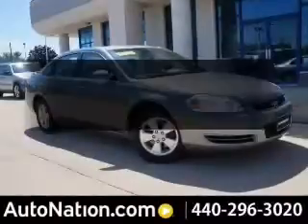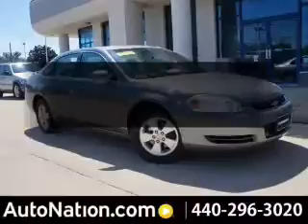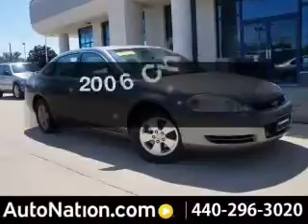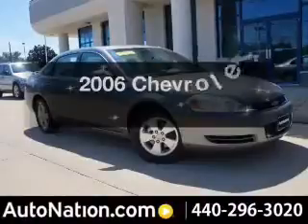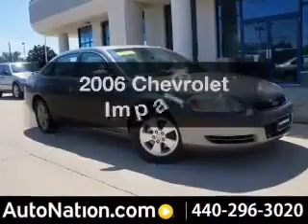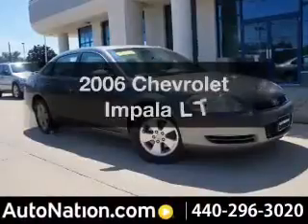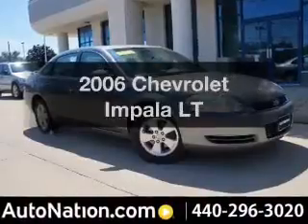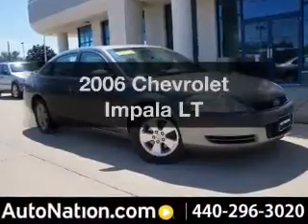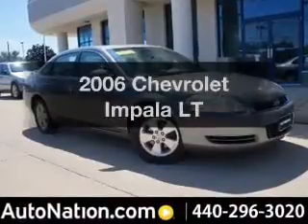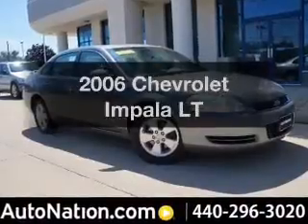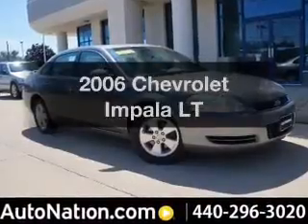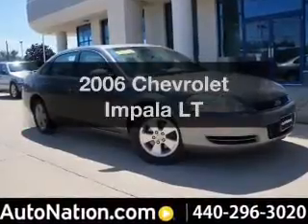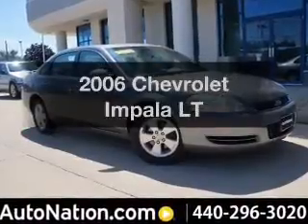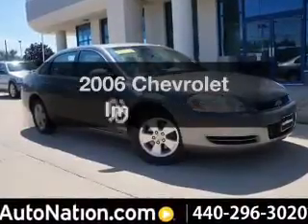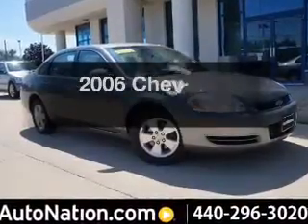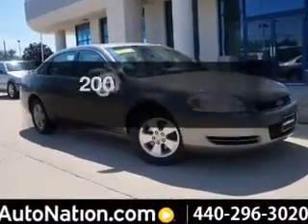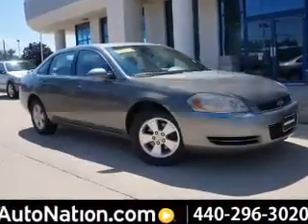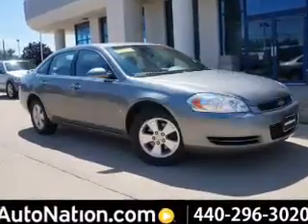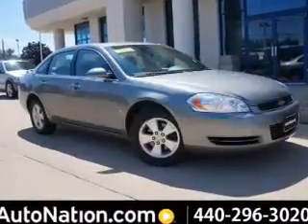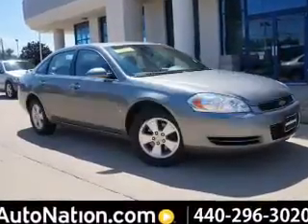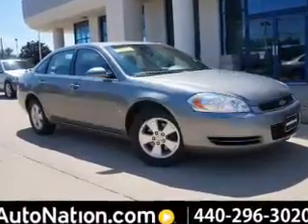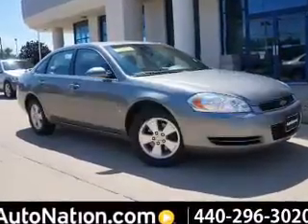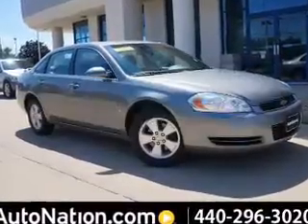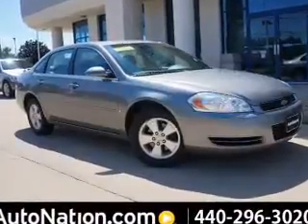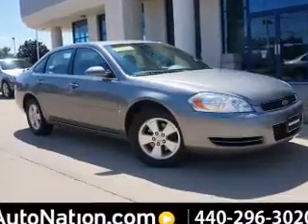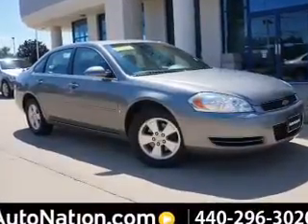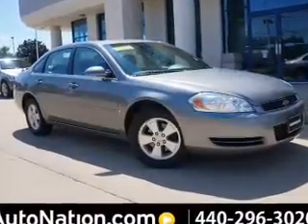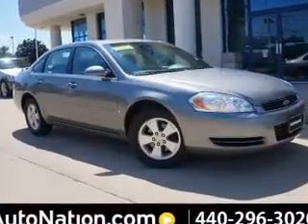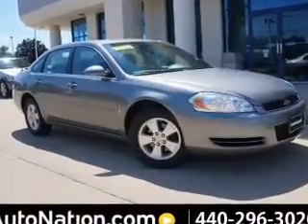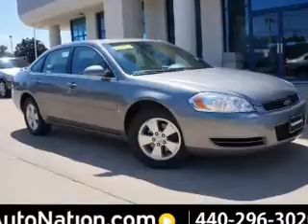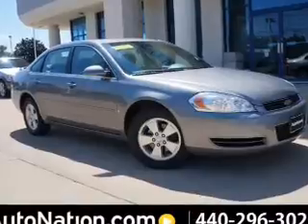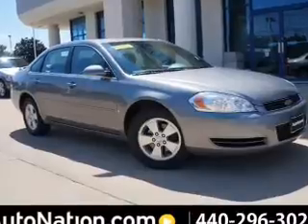Presenting the 2006 Chevrolet Impala. If you're looking for a first-rate auto, this one could be yours today.